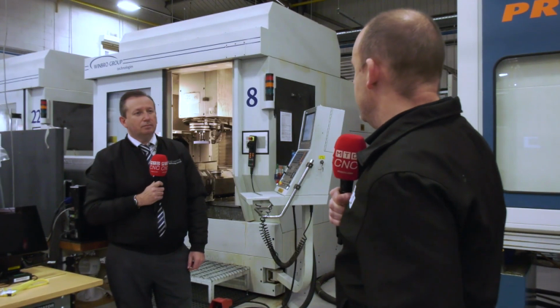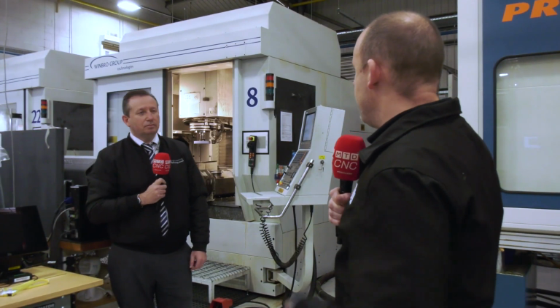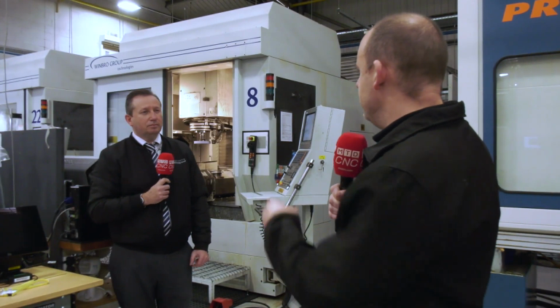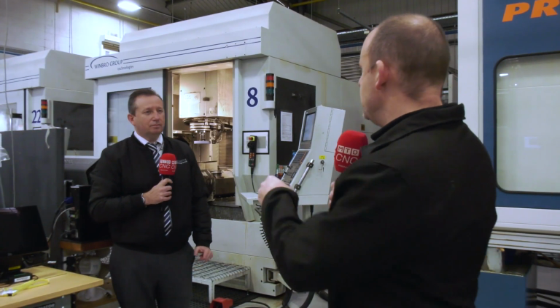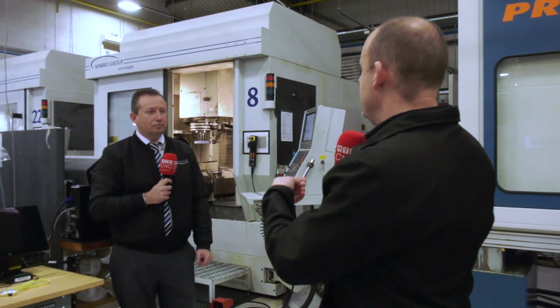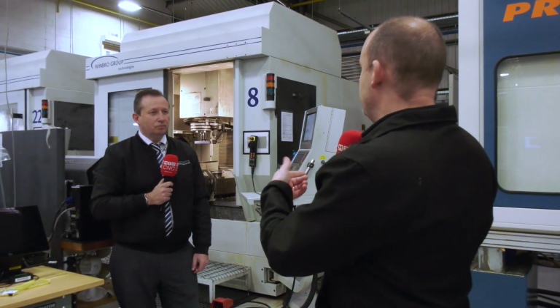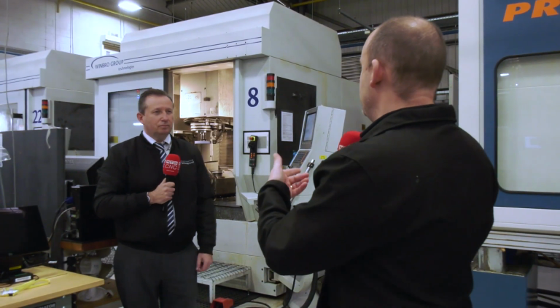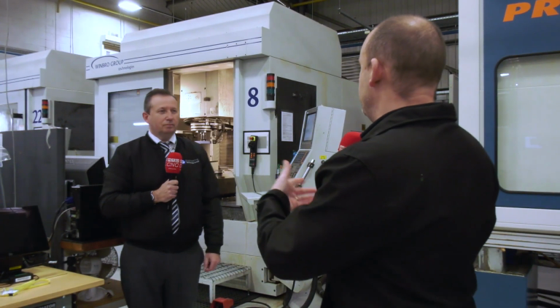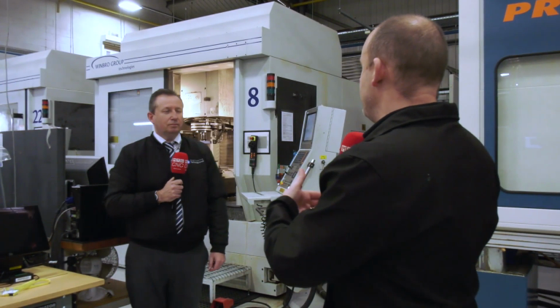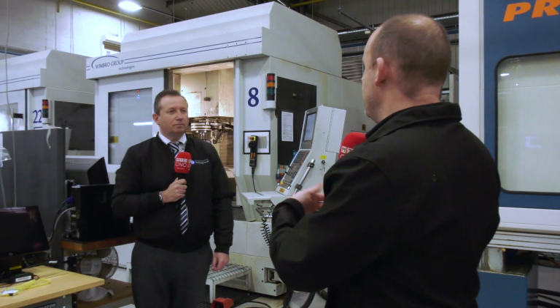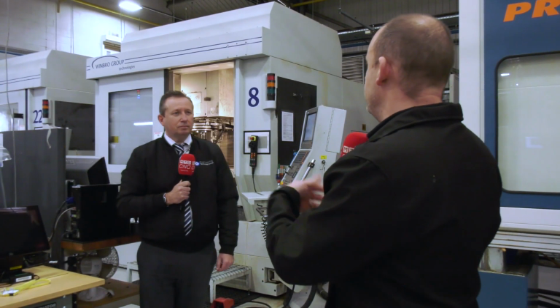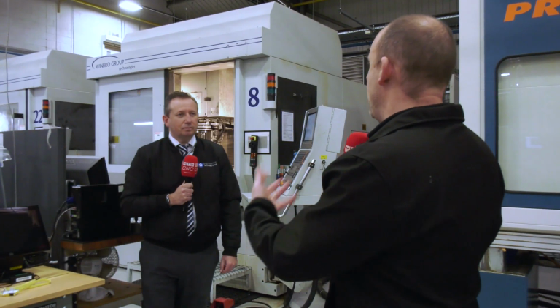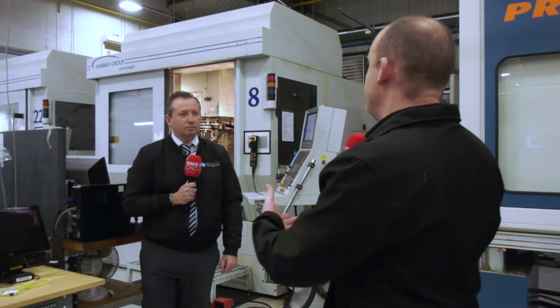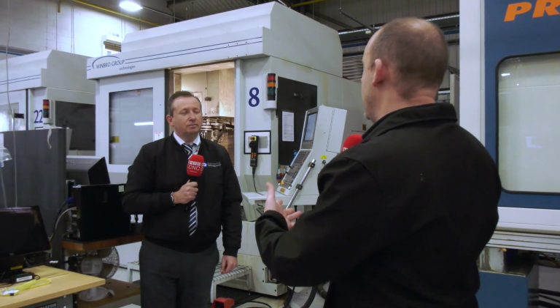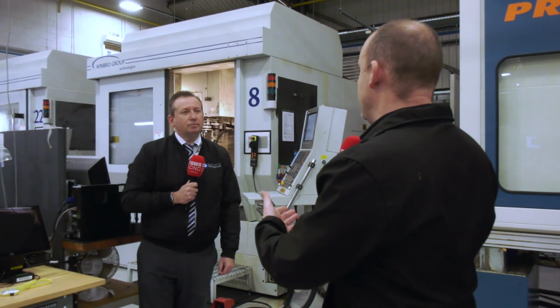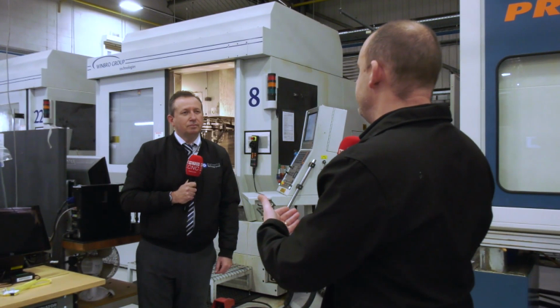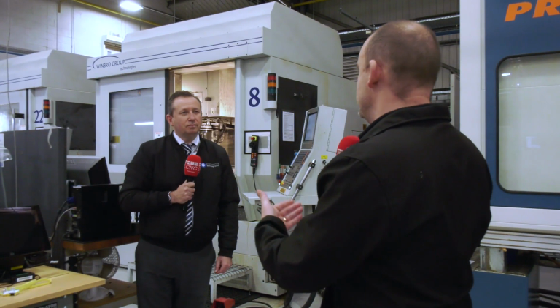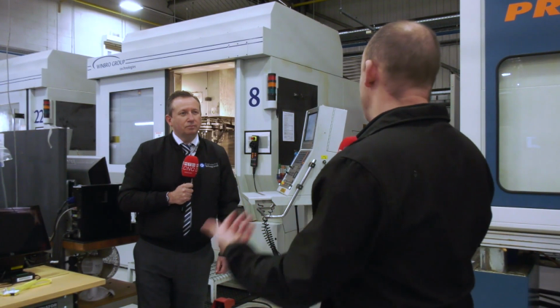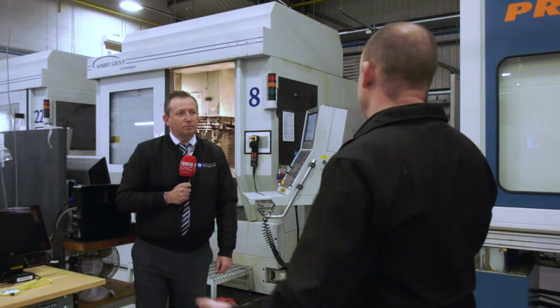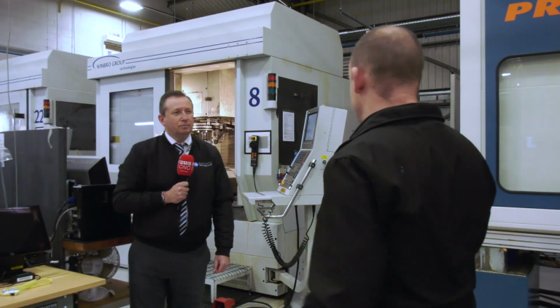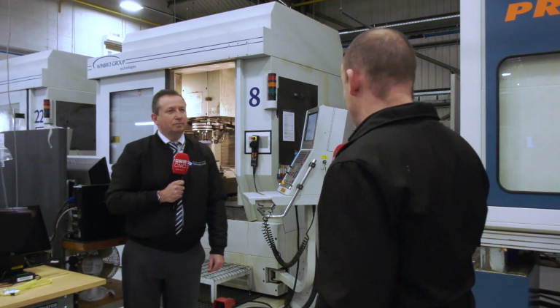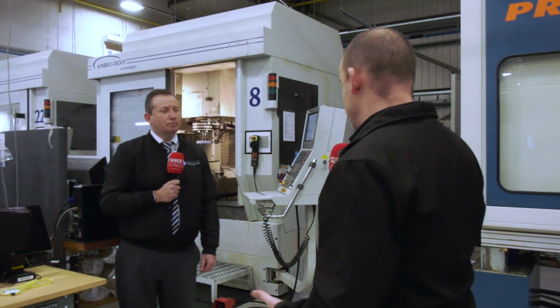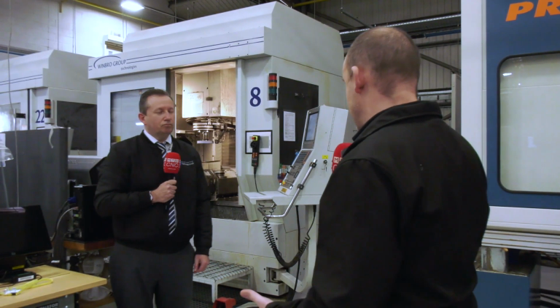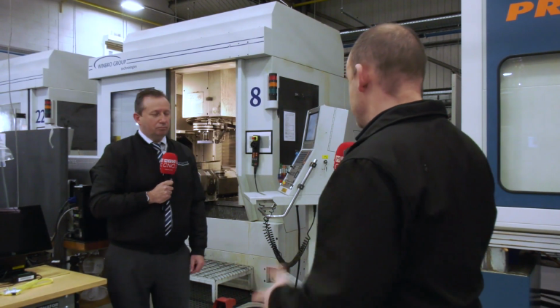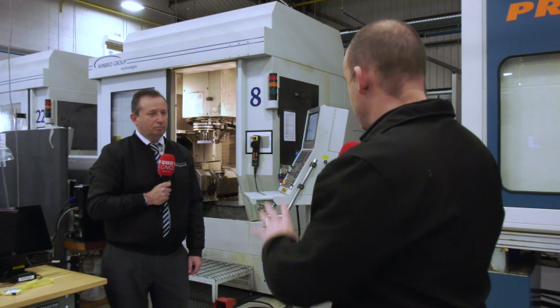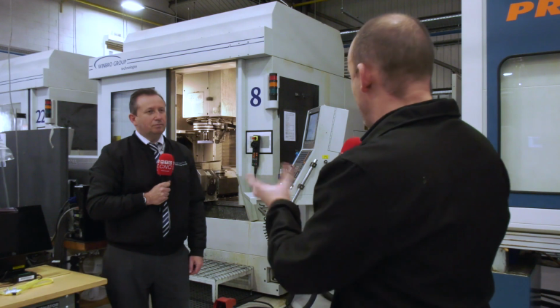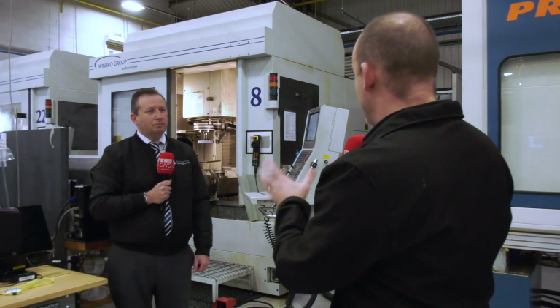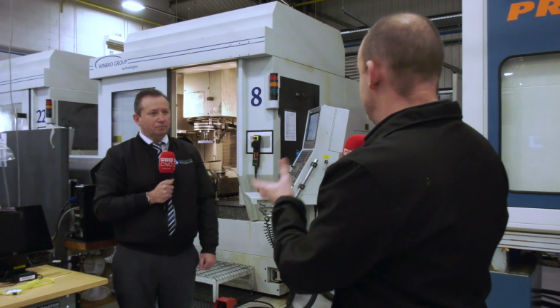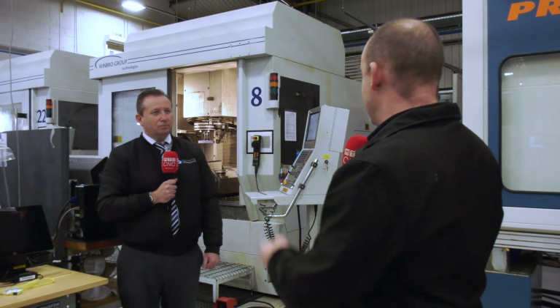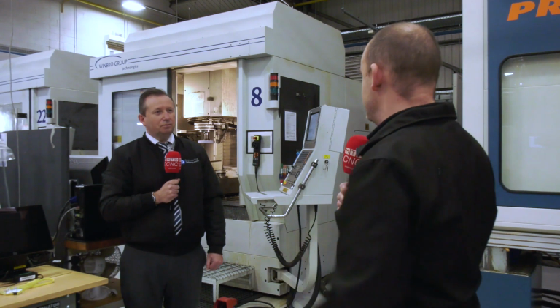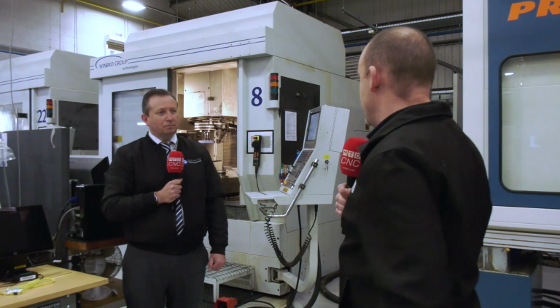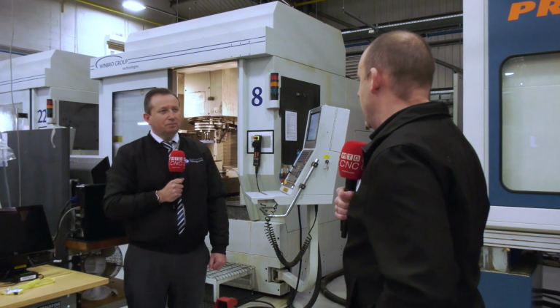Graham, talk me through this Viper grinding process. What is it? How does it work?